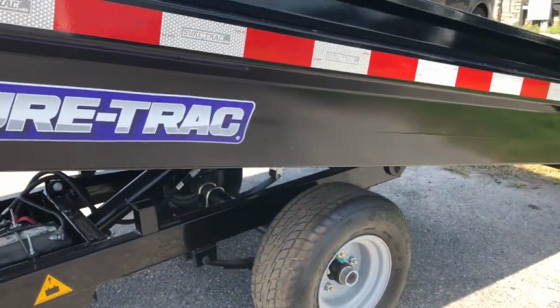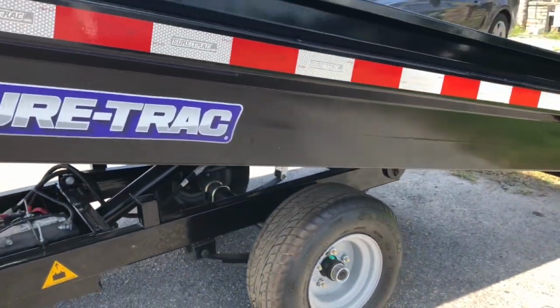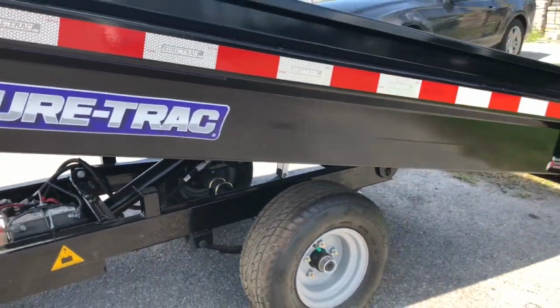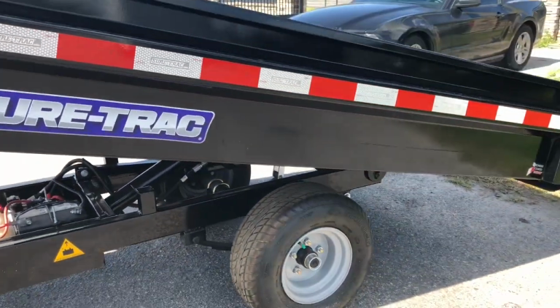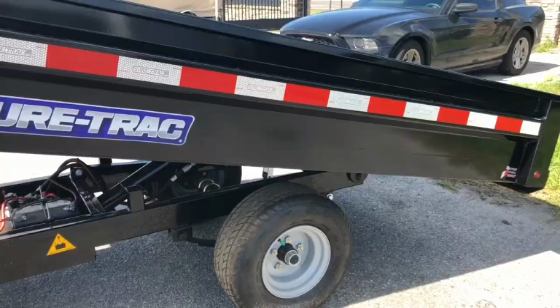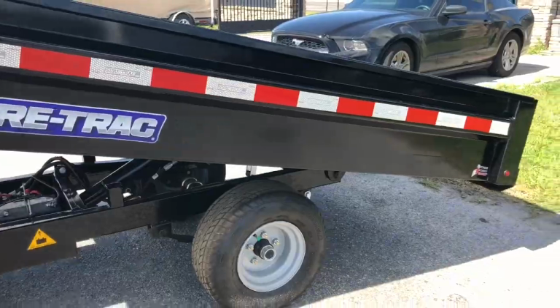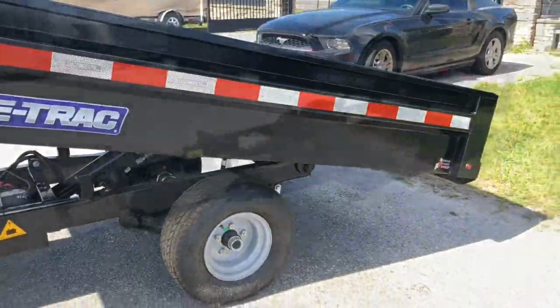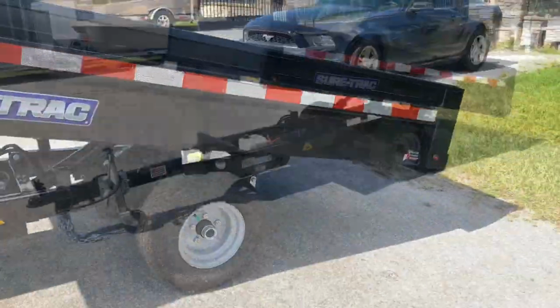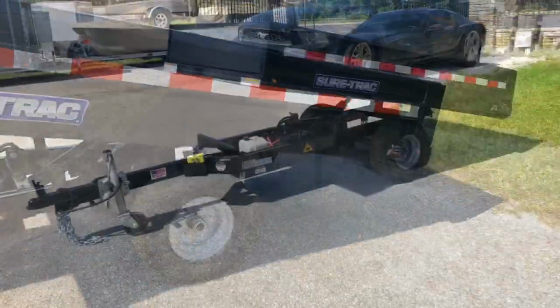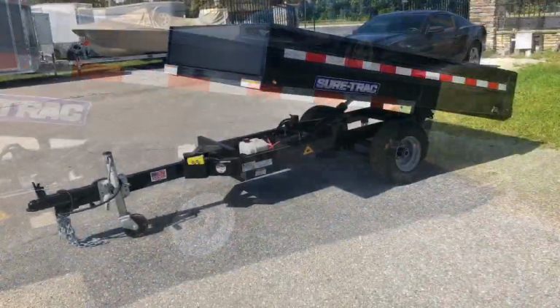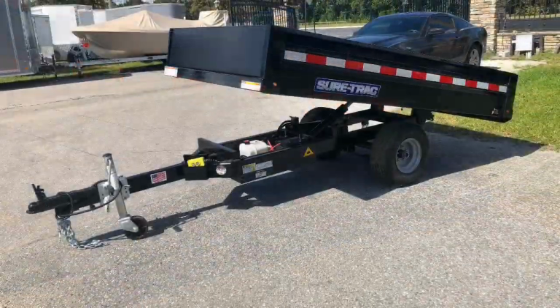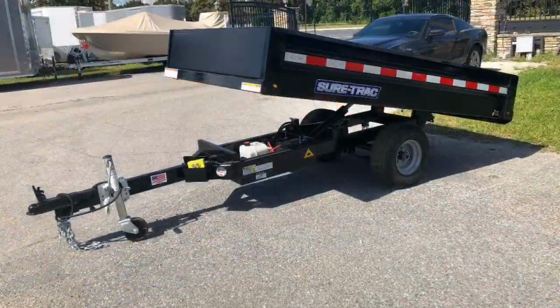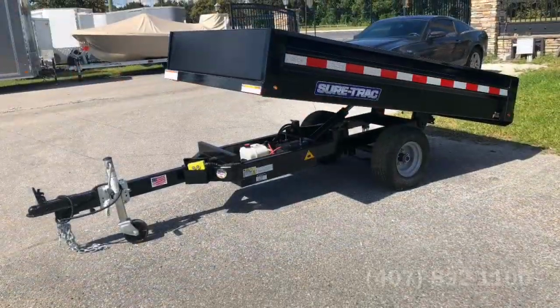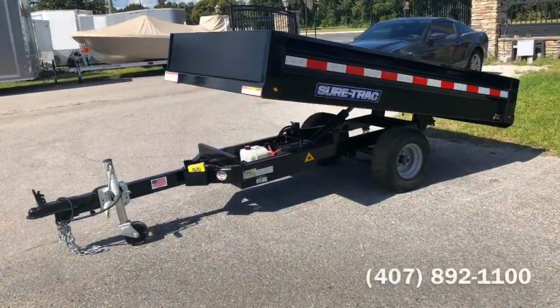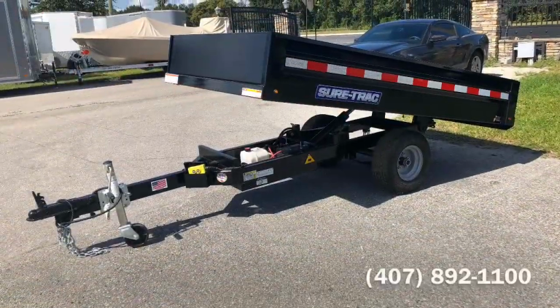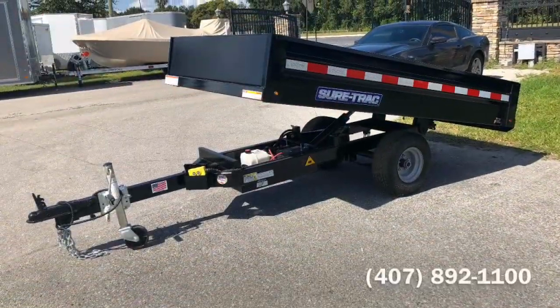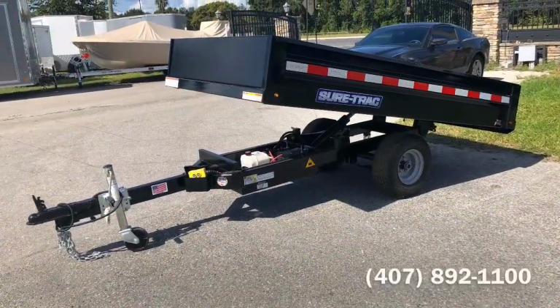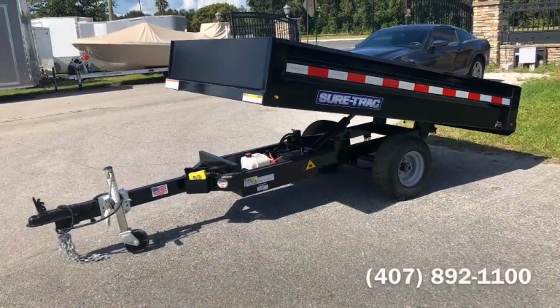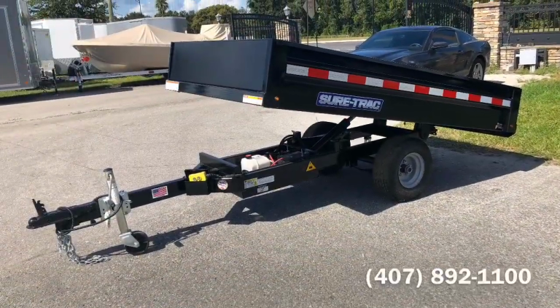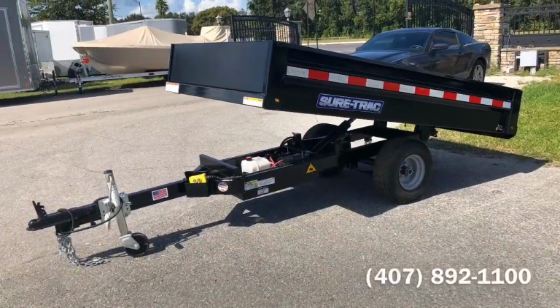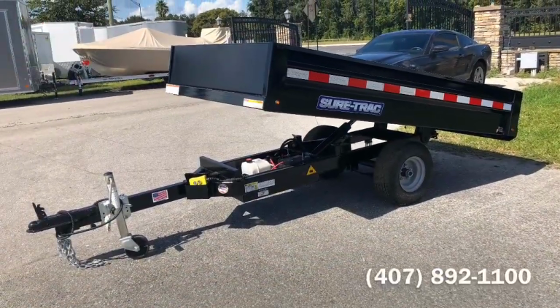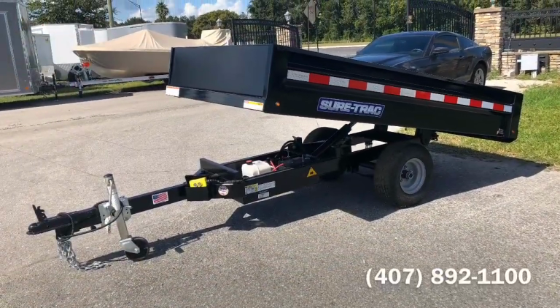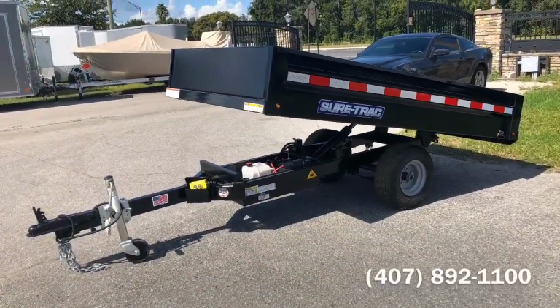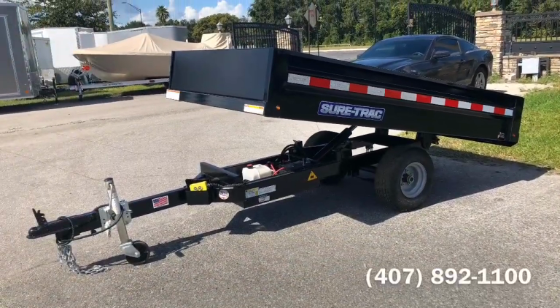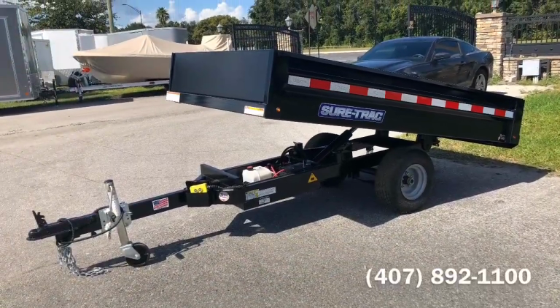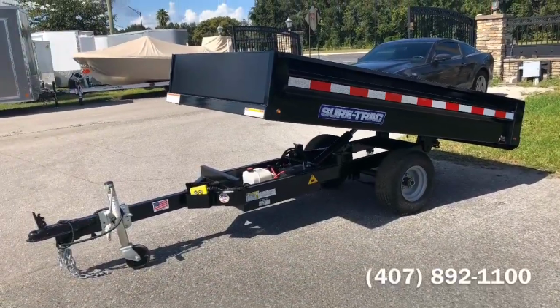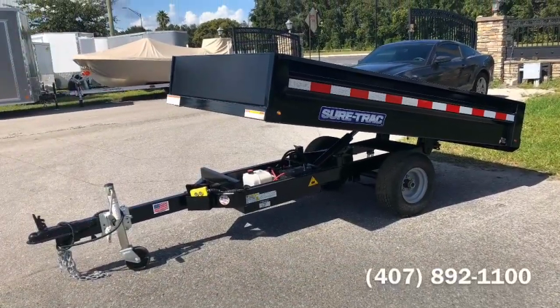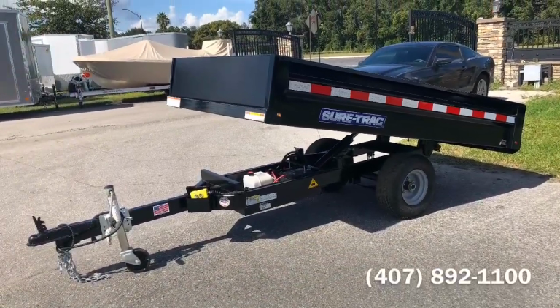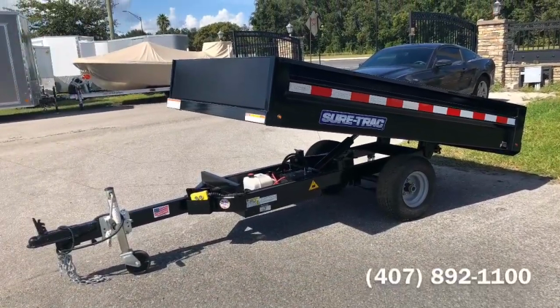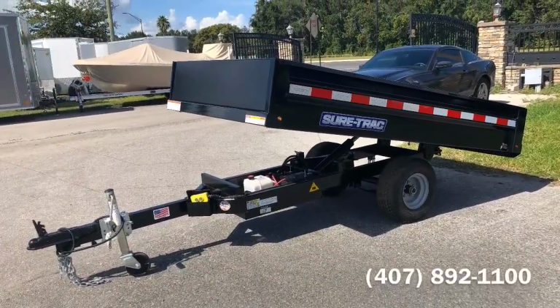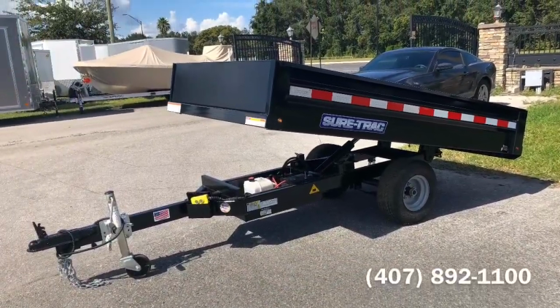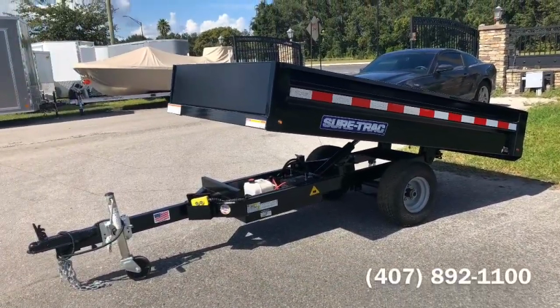So if you're in the market for a small and mighty trailer, give us a call at 407-892-1100.